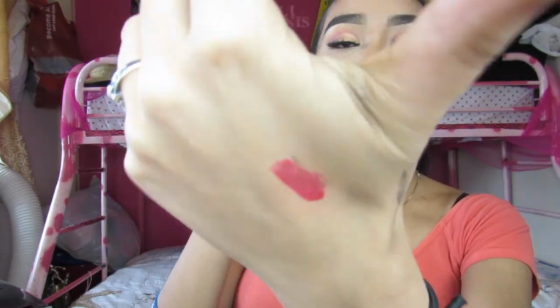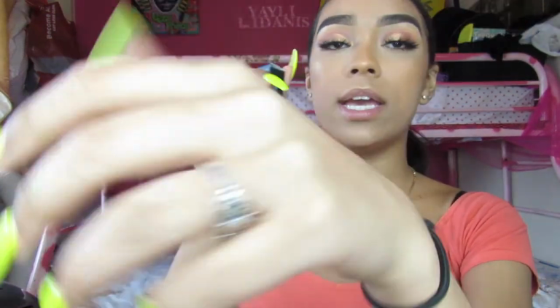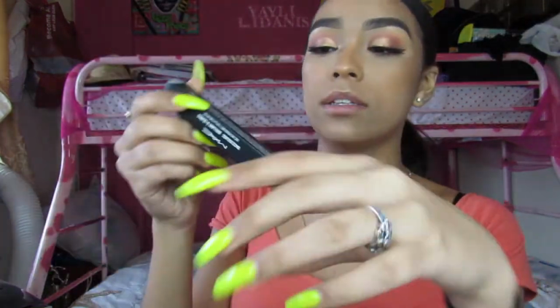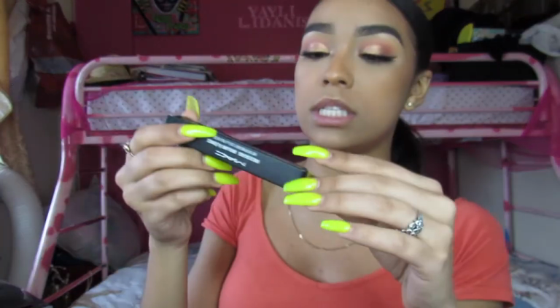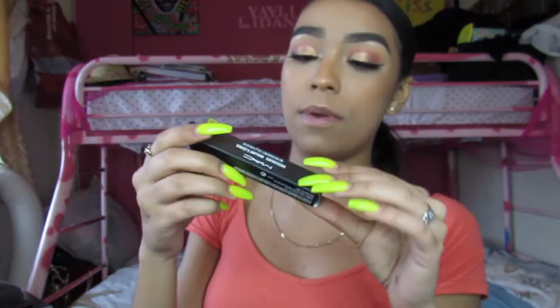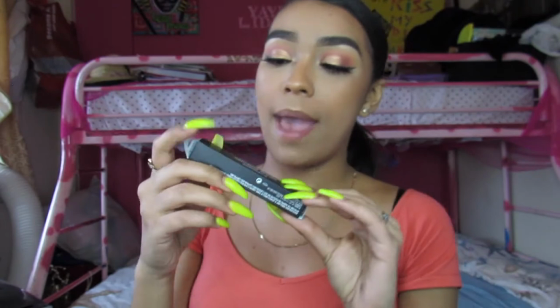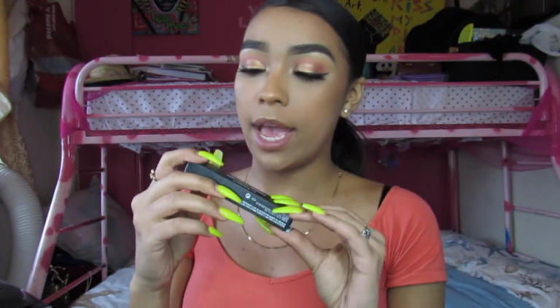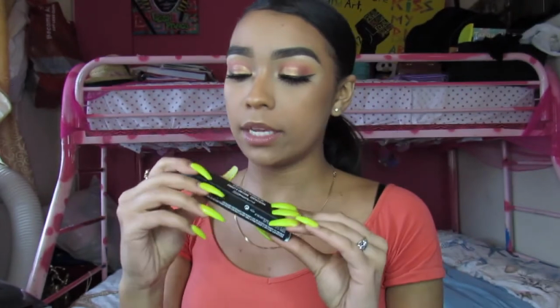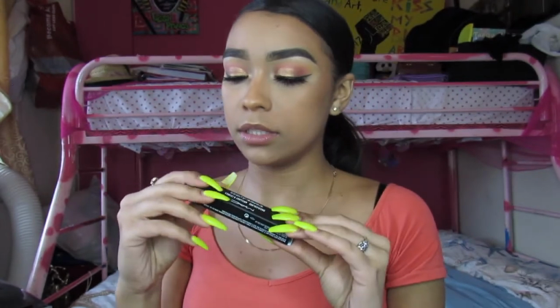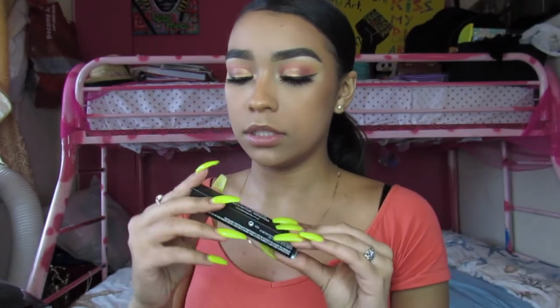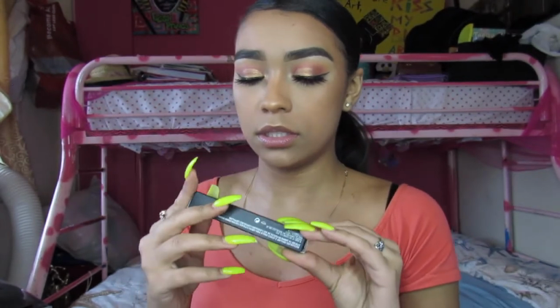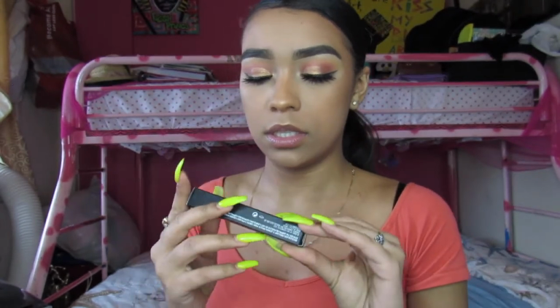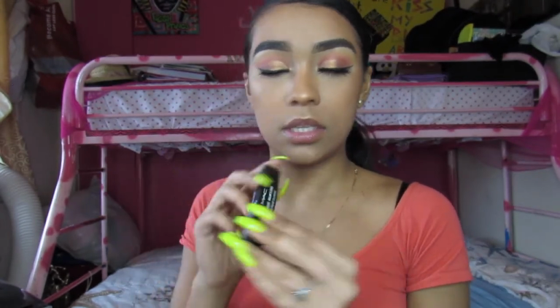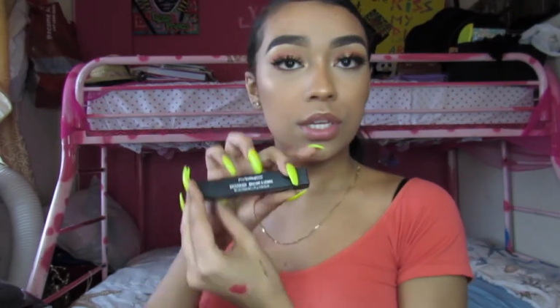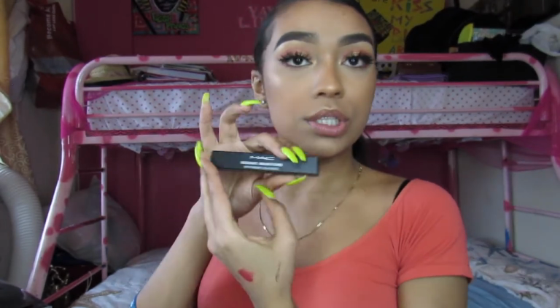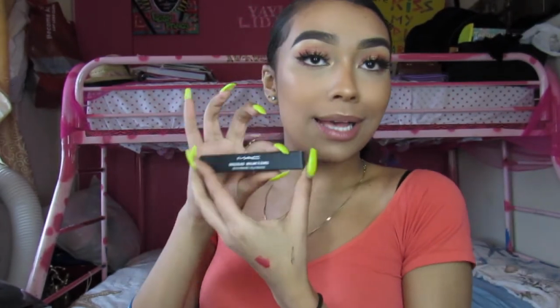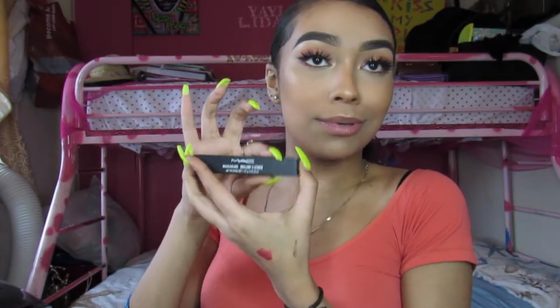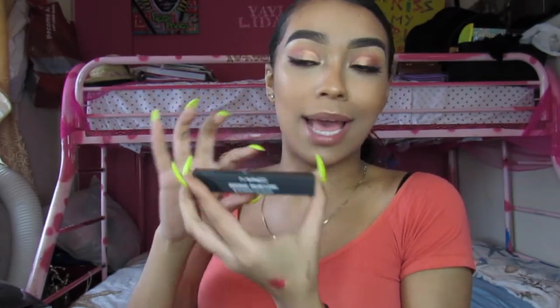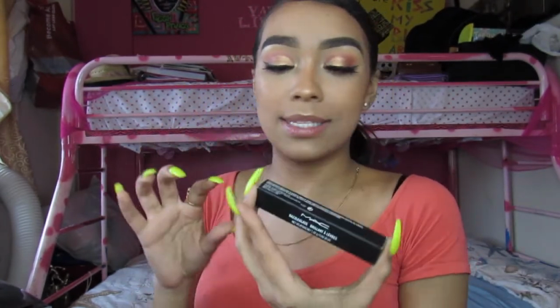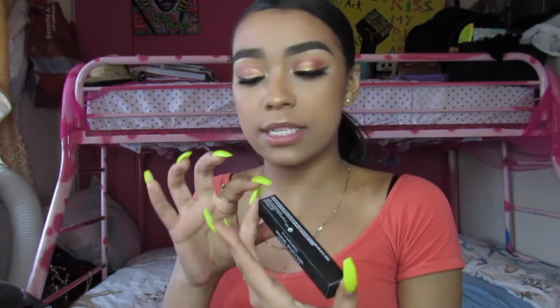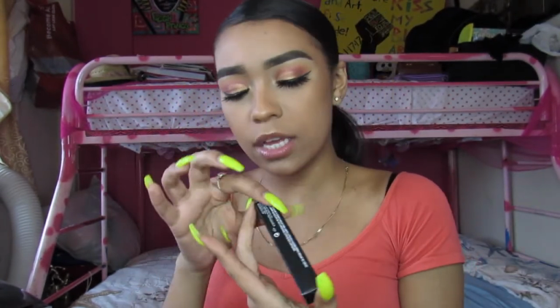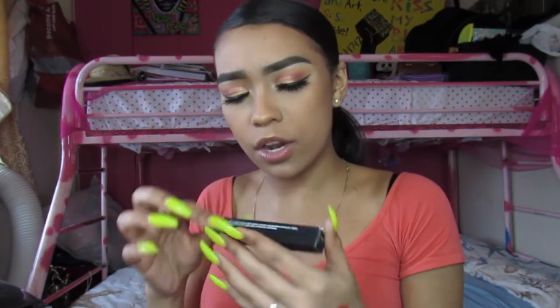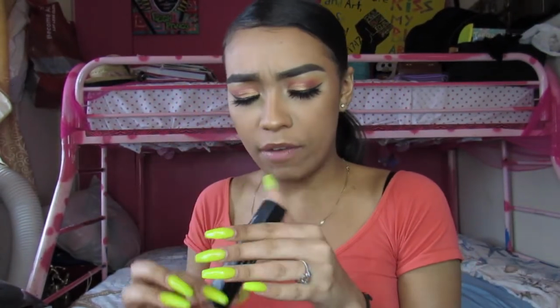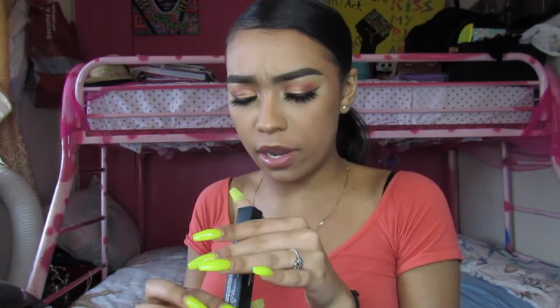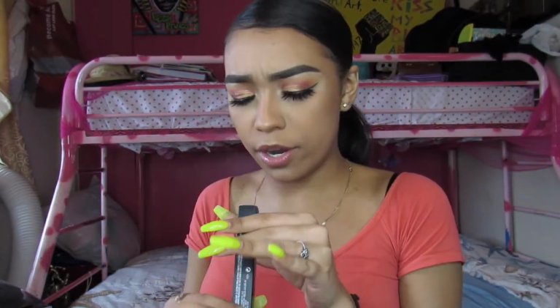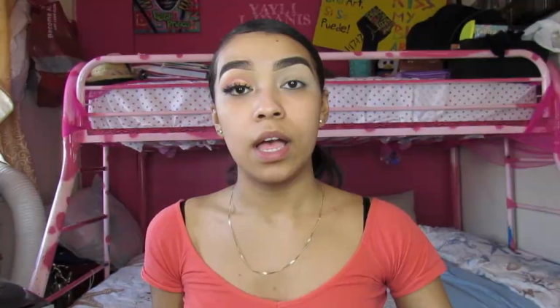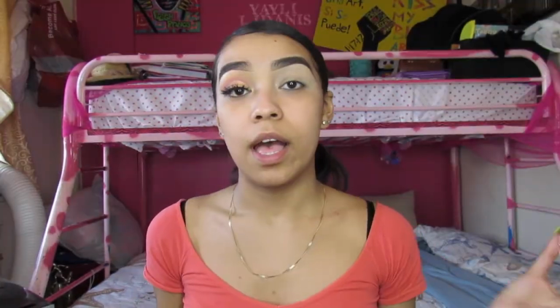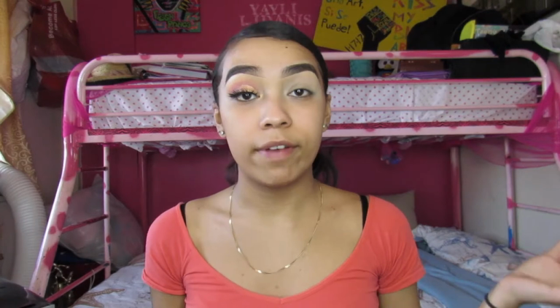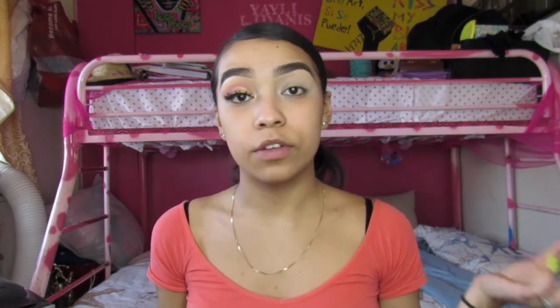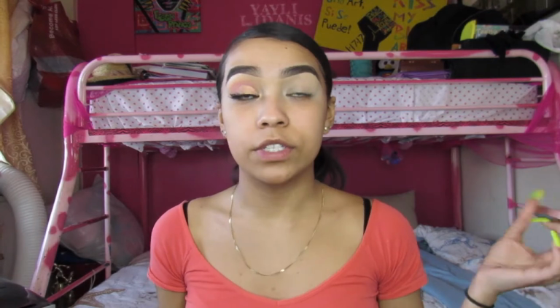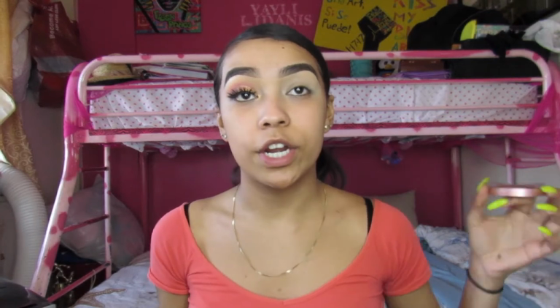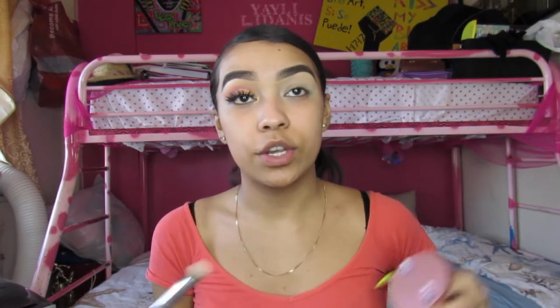Last but not least I got two MAC Dazzle Glass lip glosses — one I got for free and the other I purchased. The free one is the pink one. Let me swatch it. That's what the free sample looks like — this is MAC Dazzle Glass in the color Love Alert.